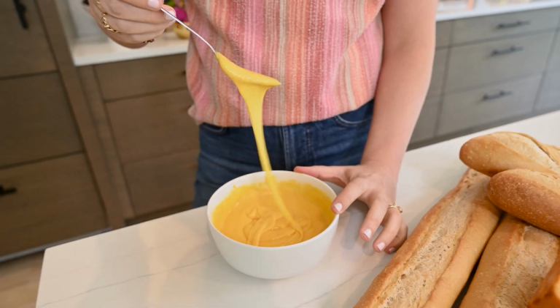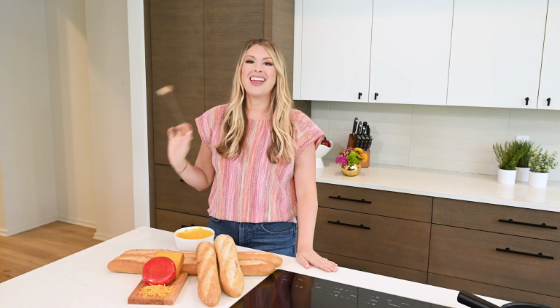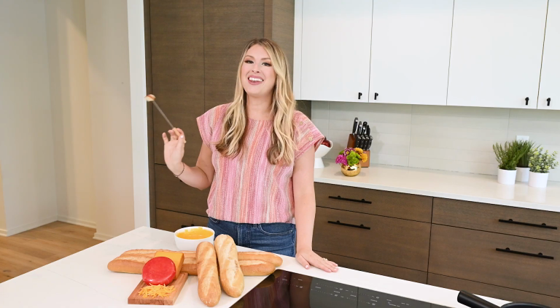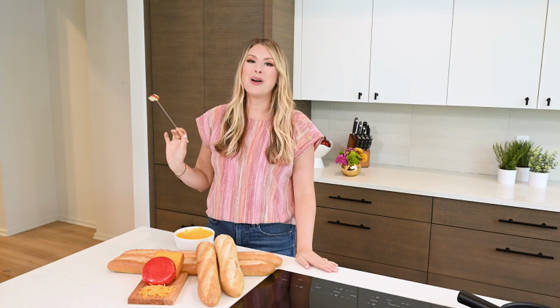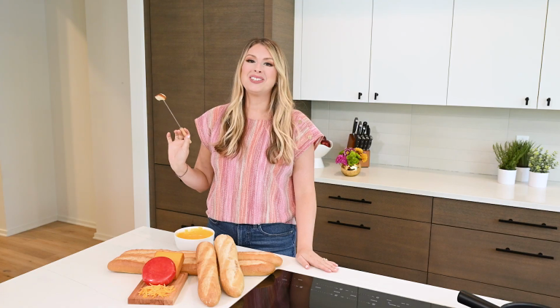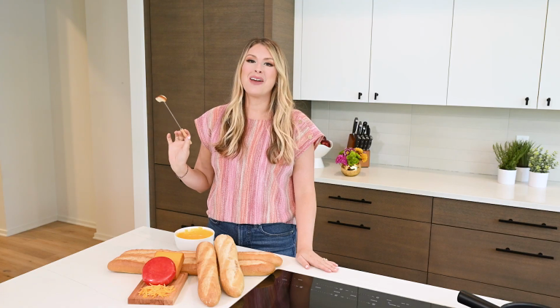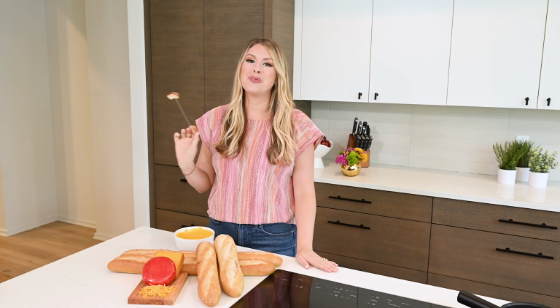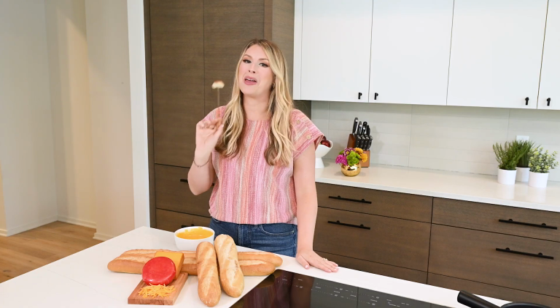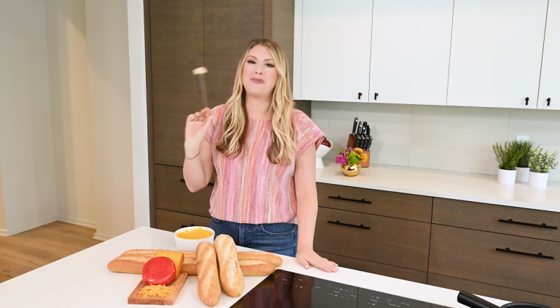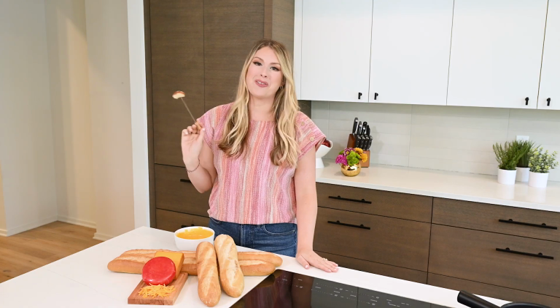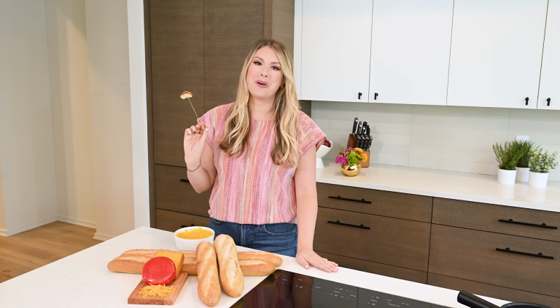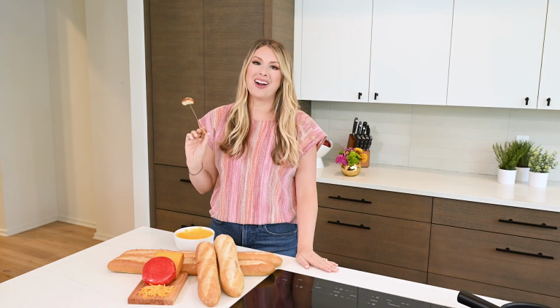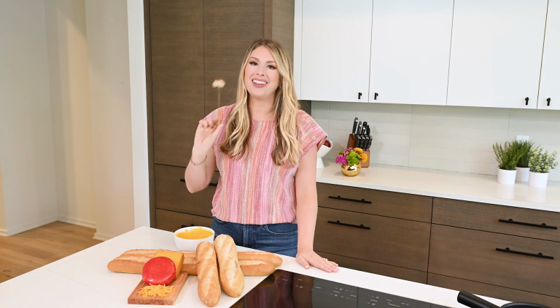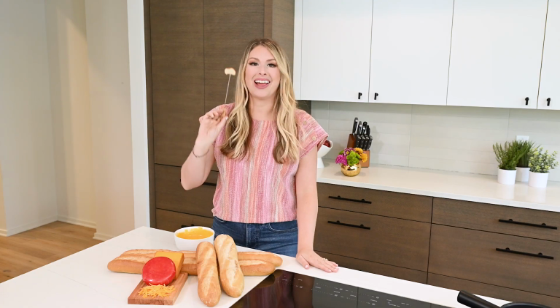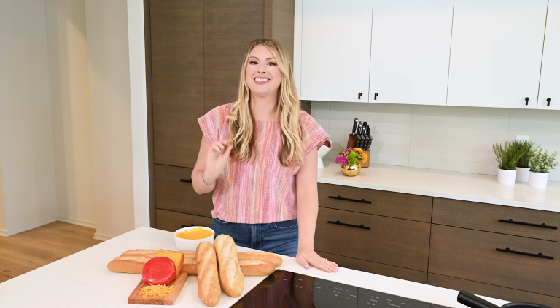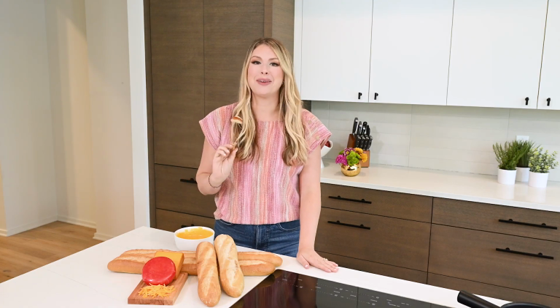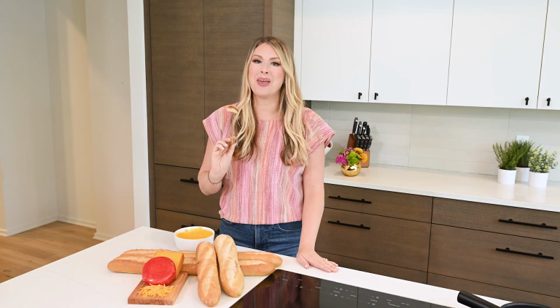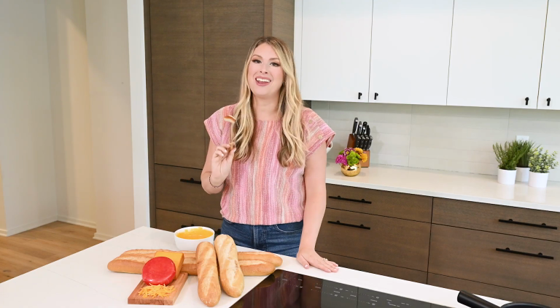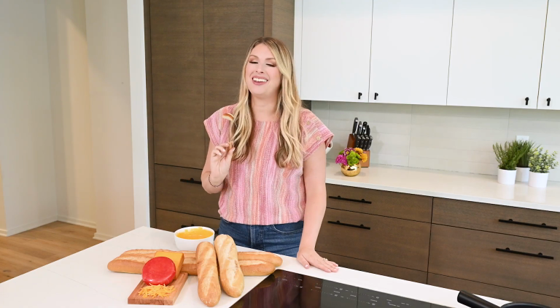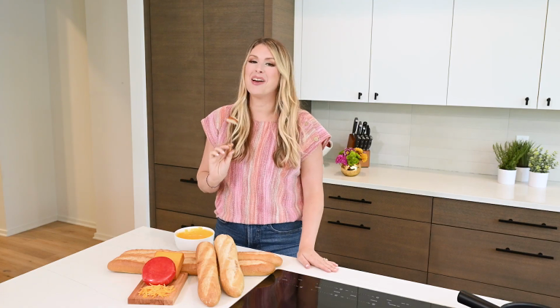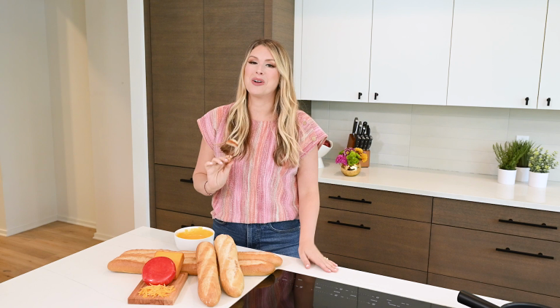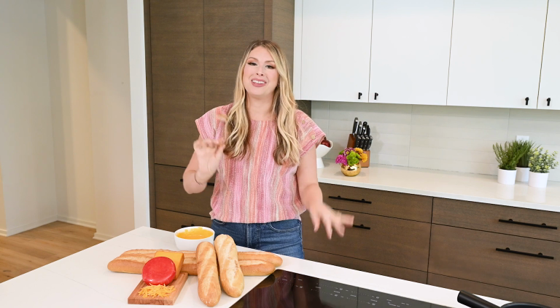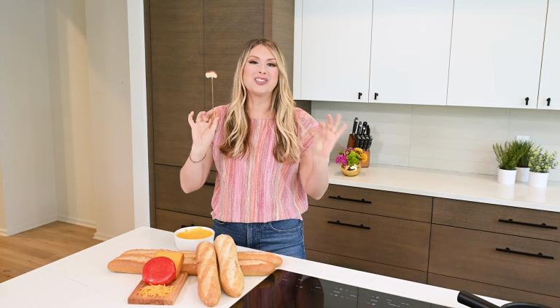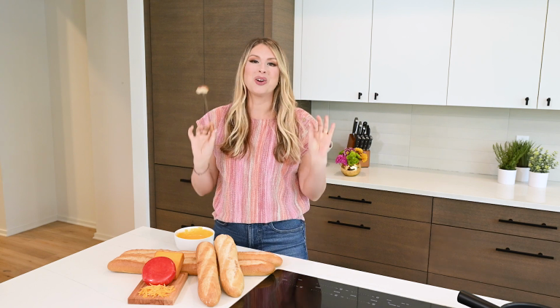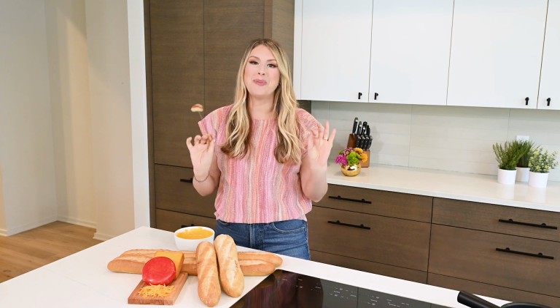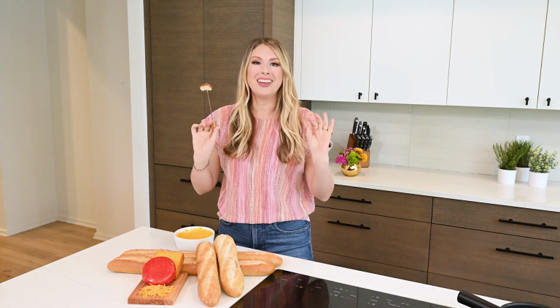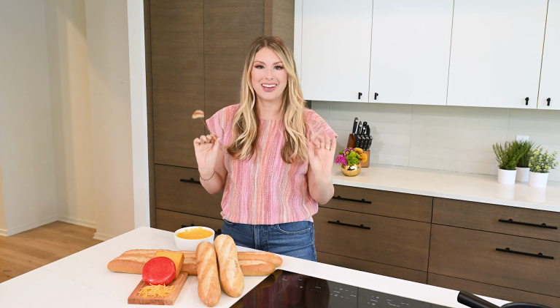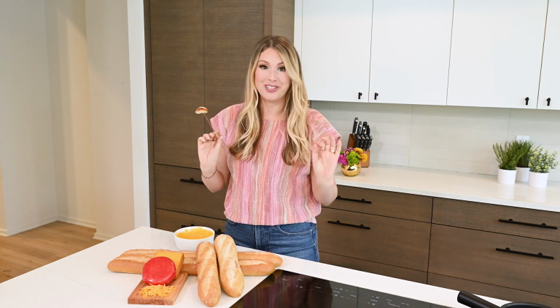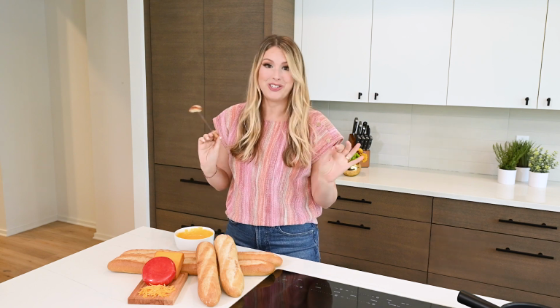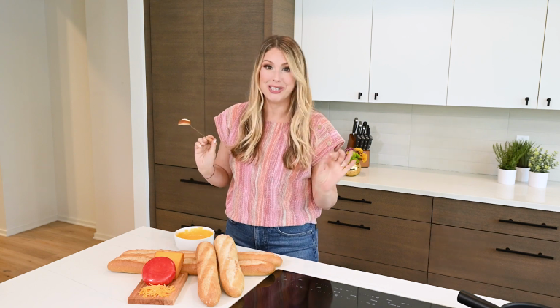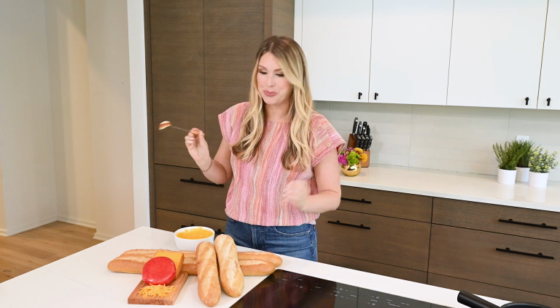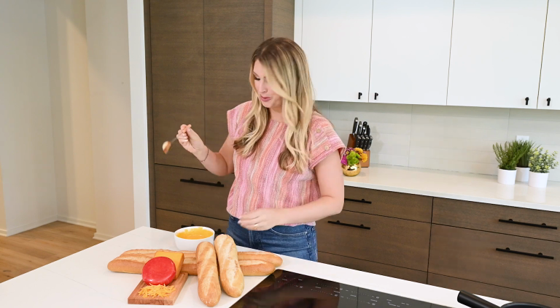And now it's time for my favorite part — let's dip in and get one of these creamy luscious cheese pools.